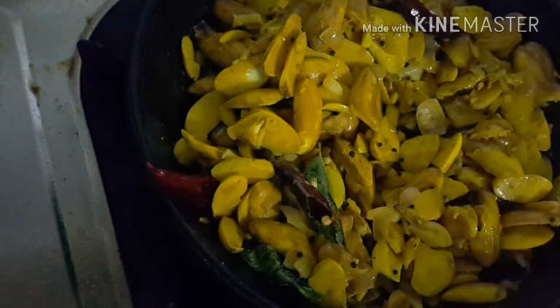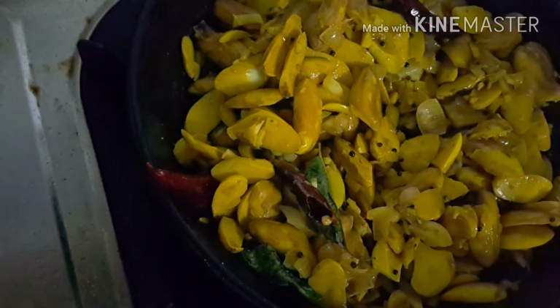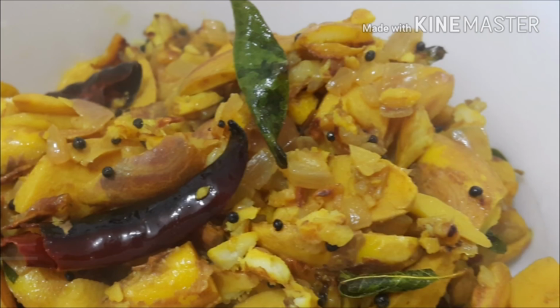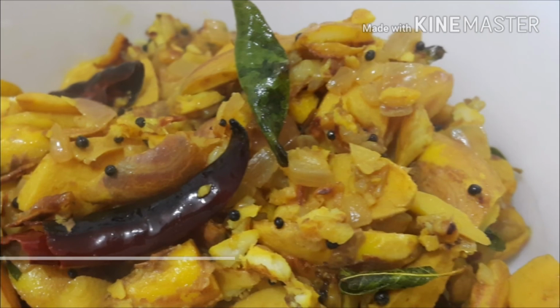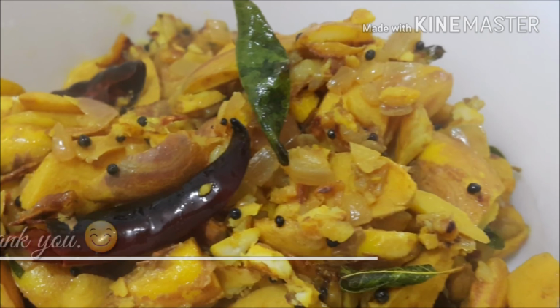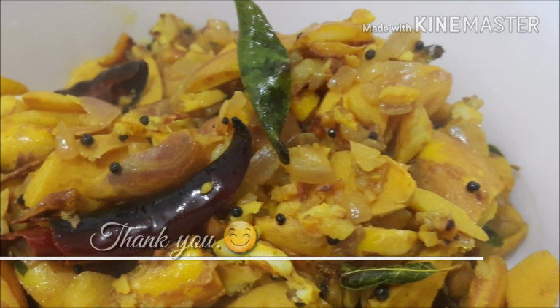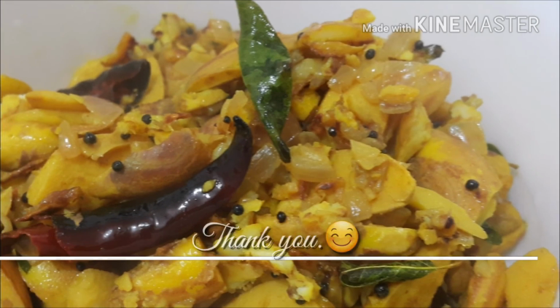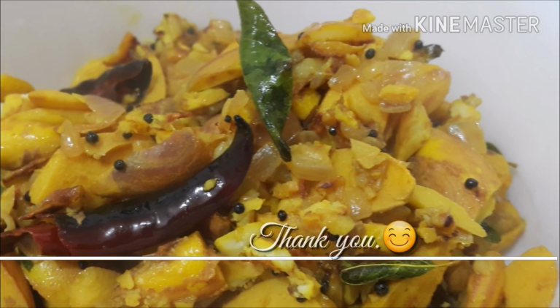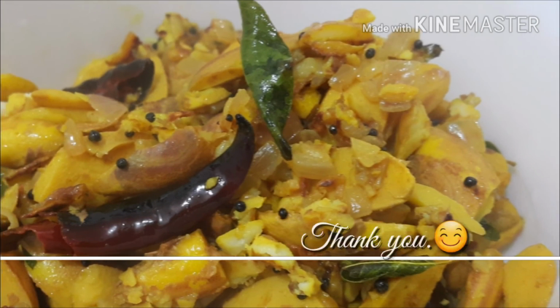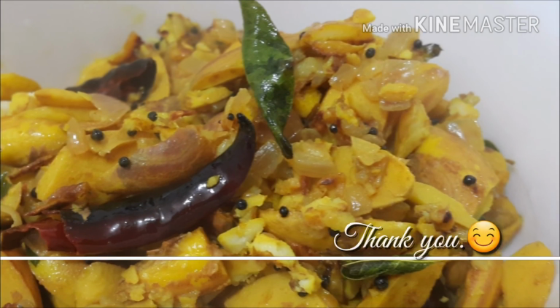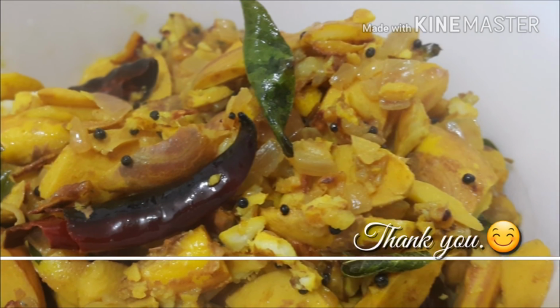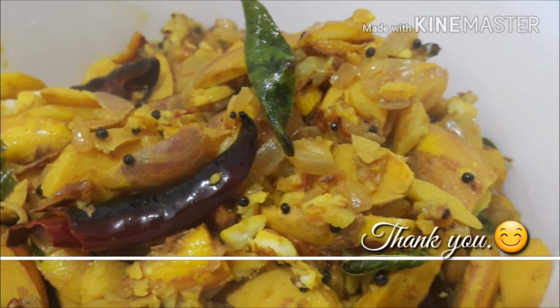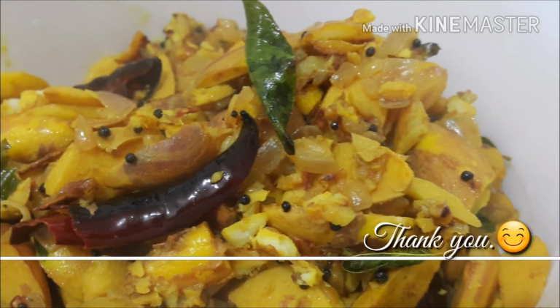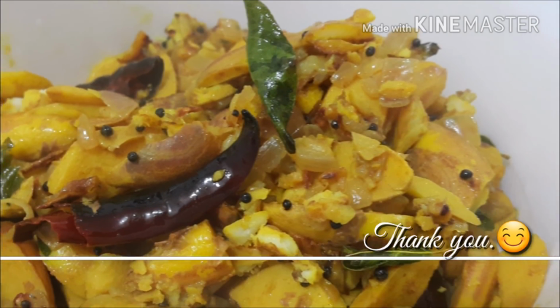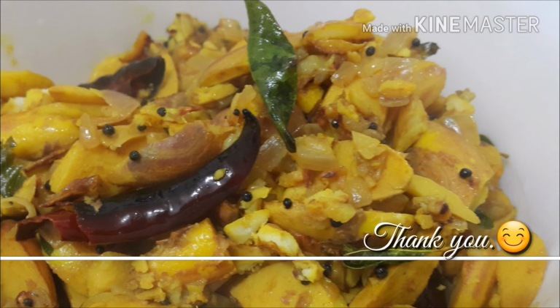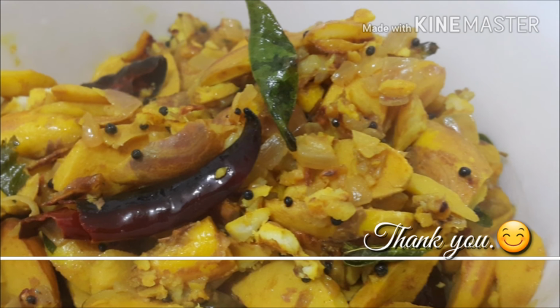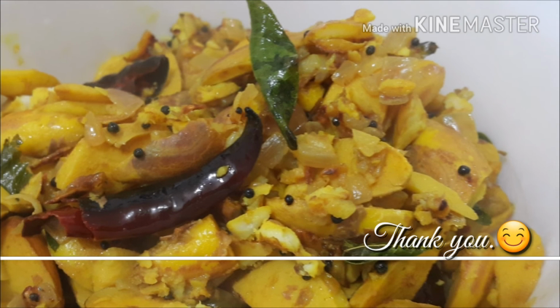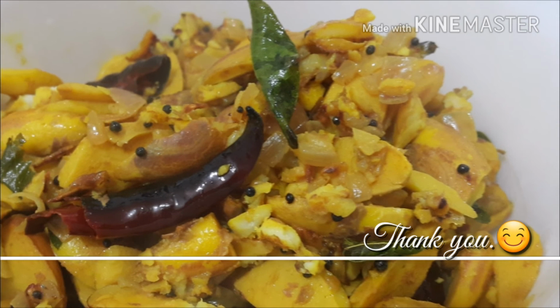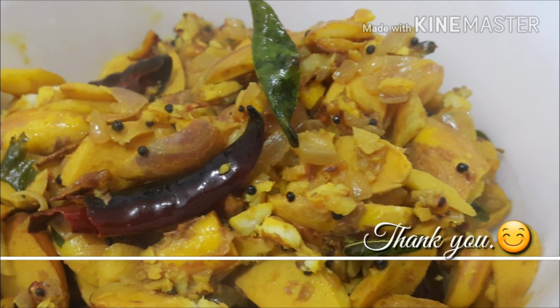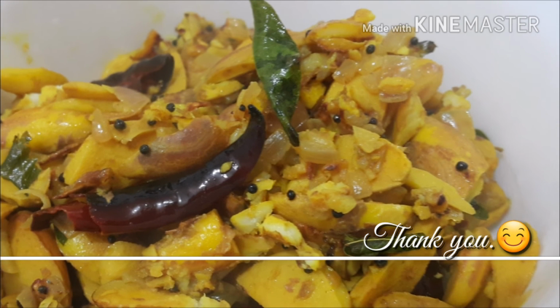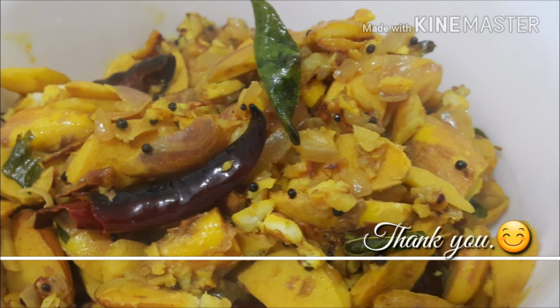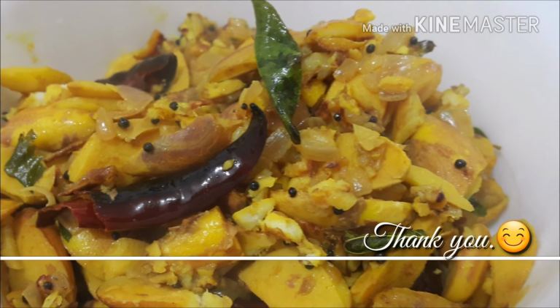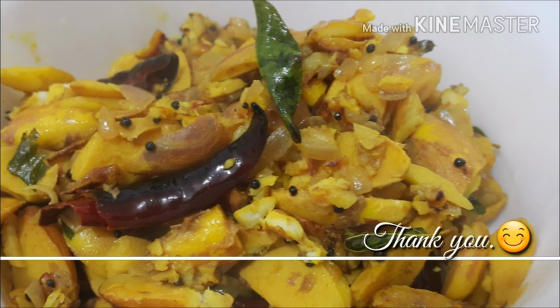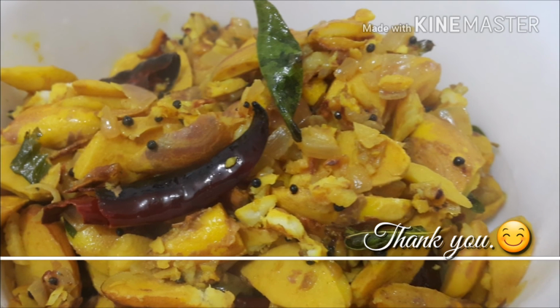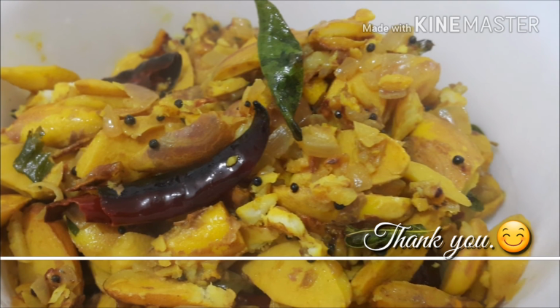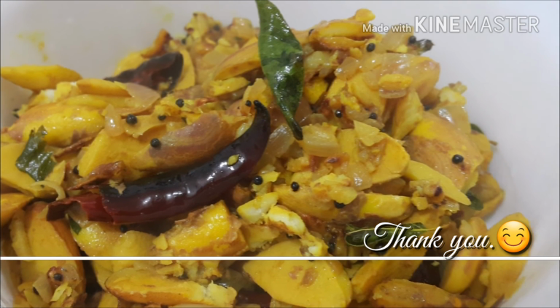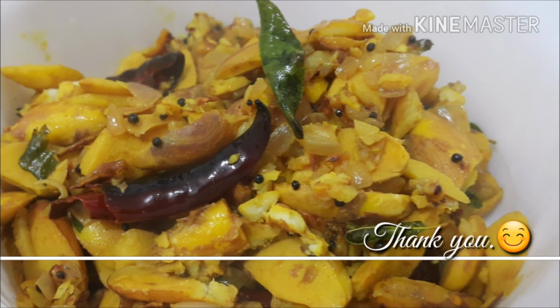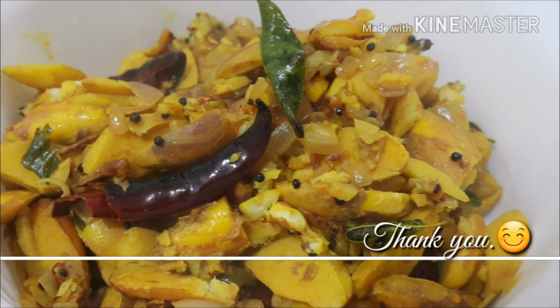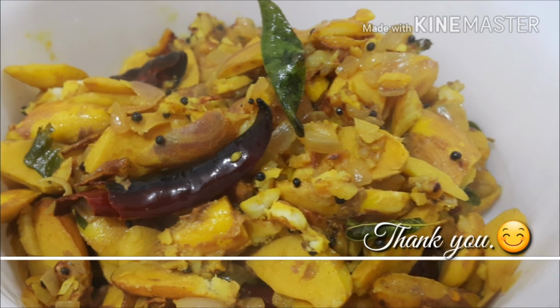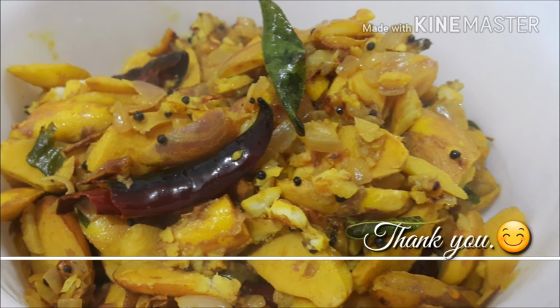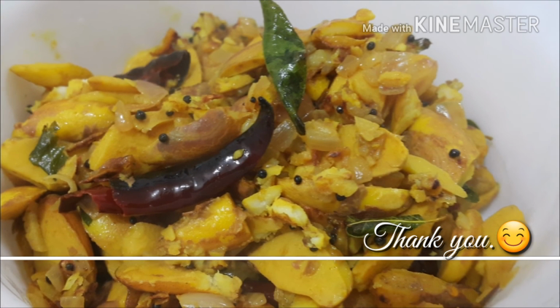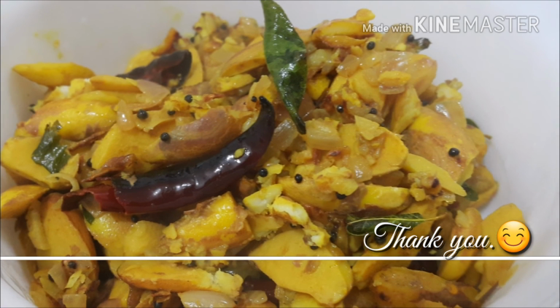All of you try this recipe and subscribe to my channel for new videos. Thank you!